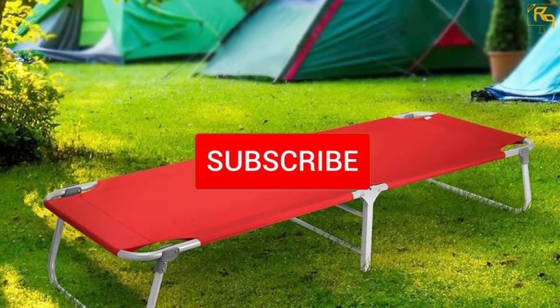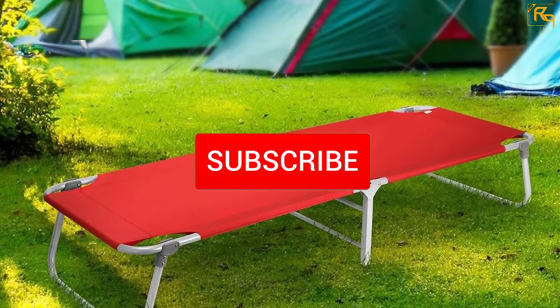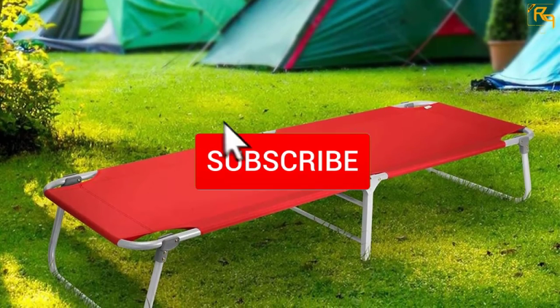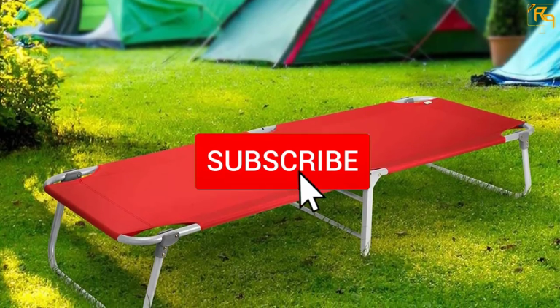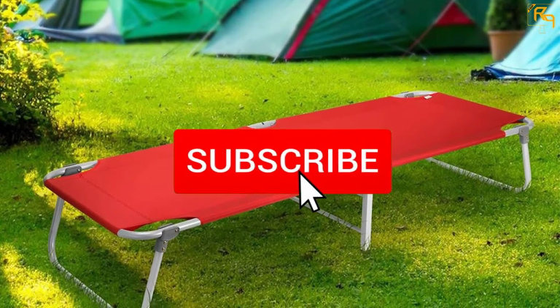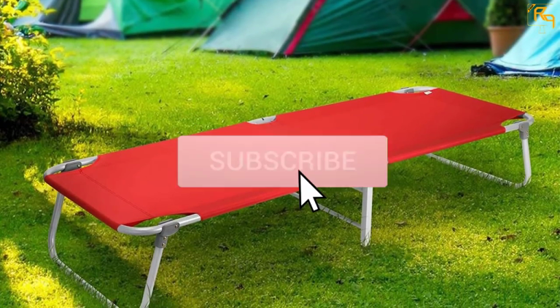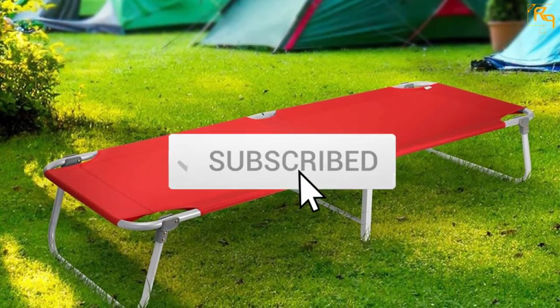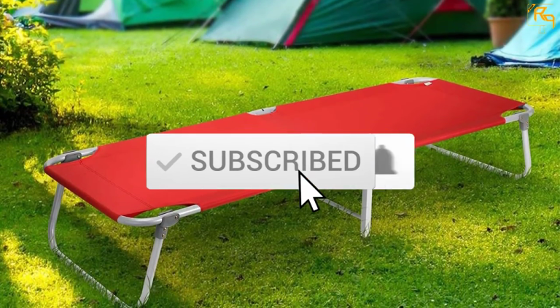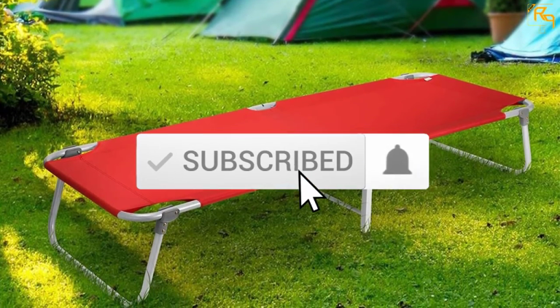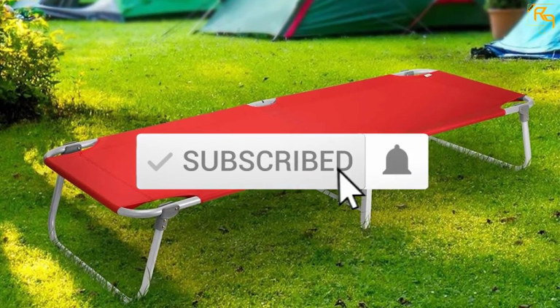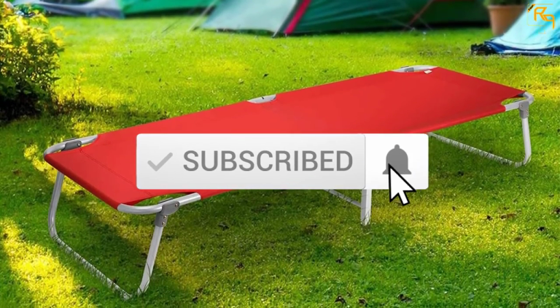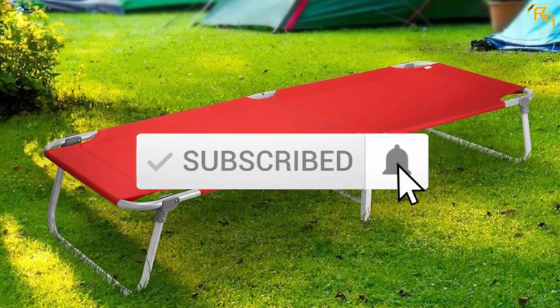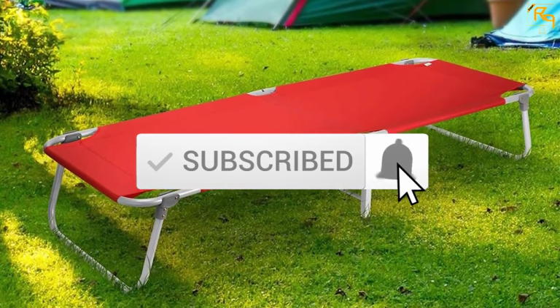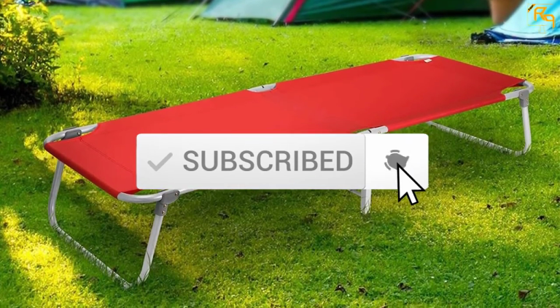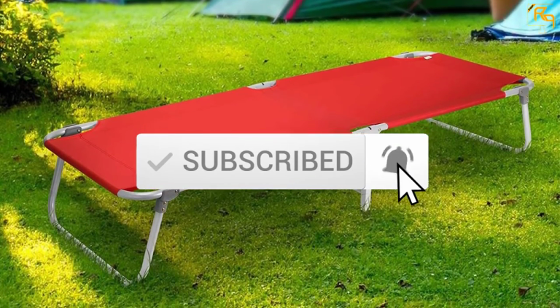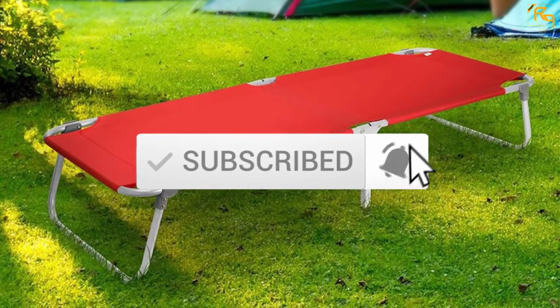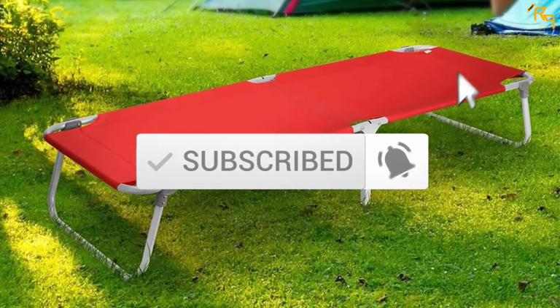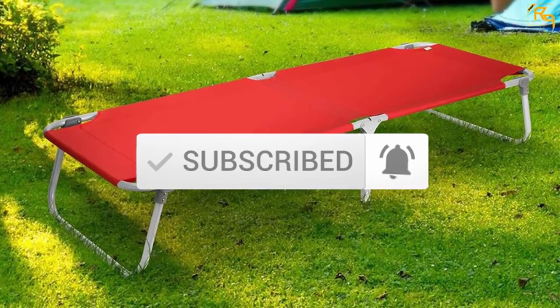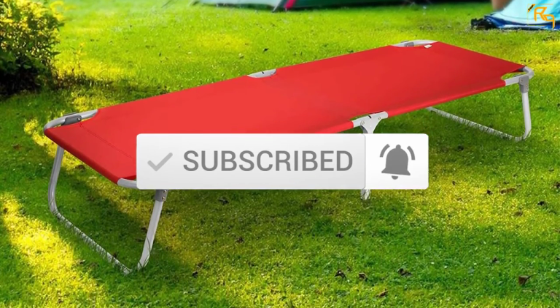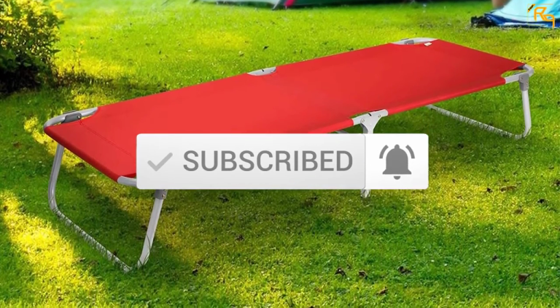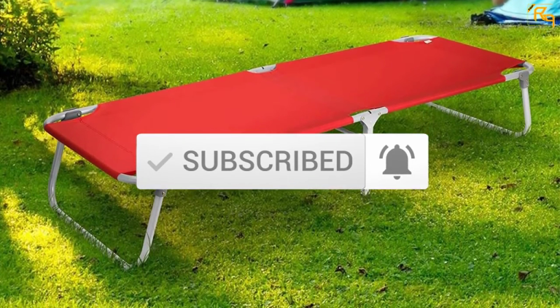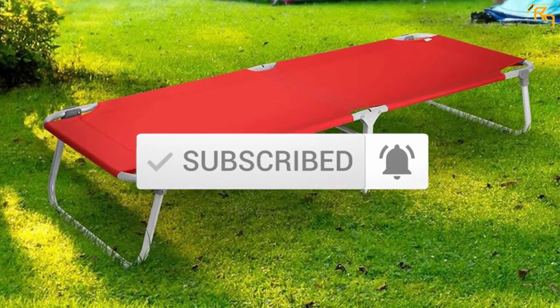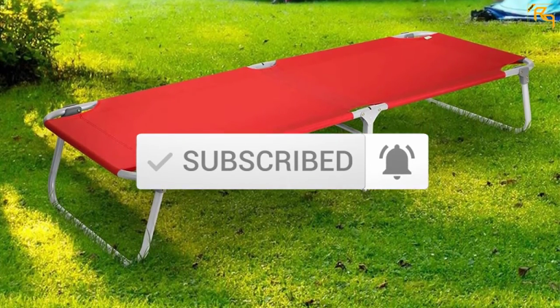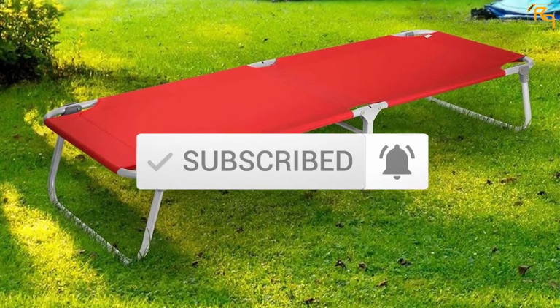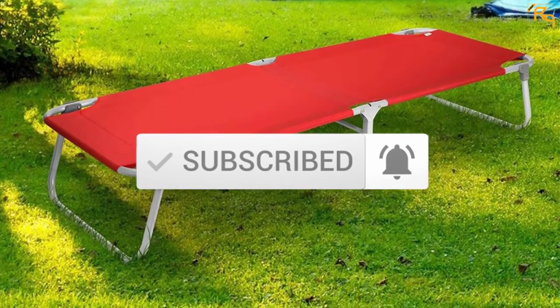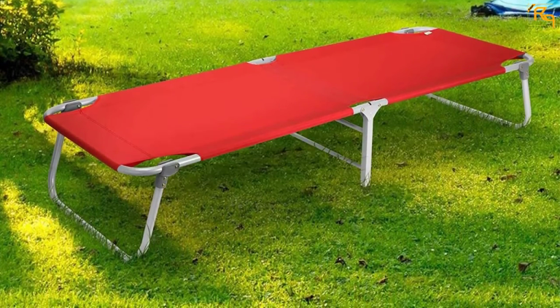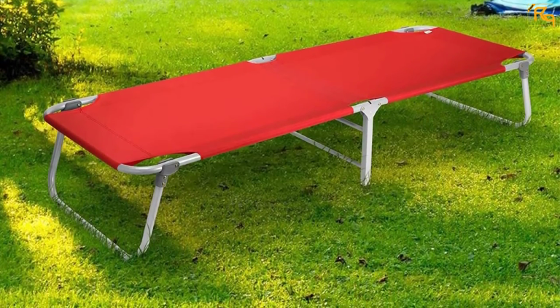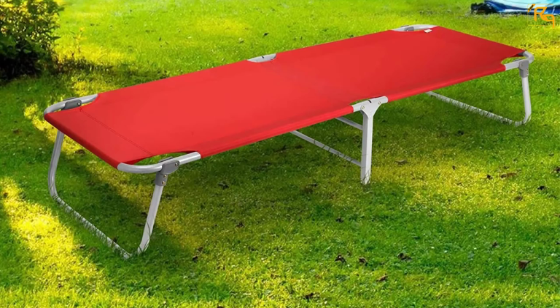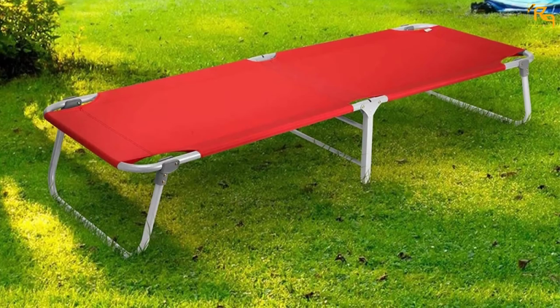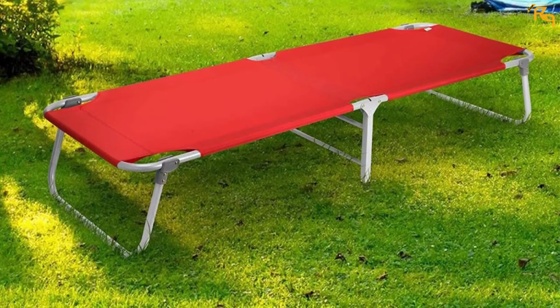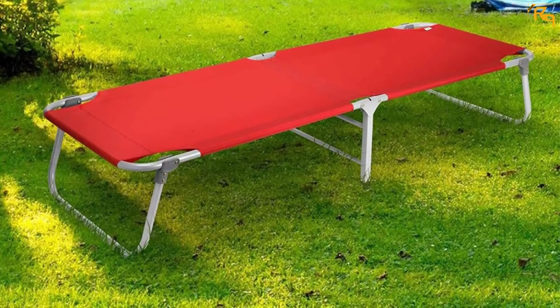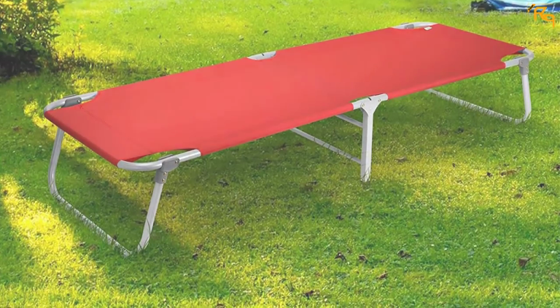Don't forget to subscribe to our channel to get future reviews. Let's dive into the video.